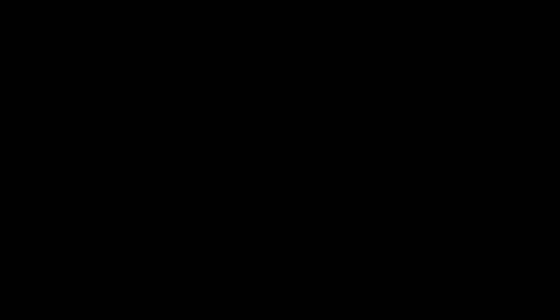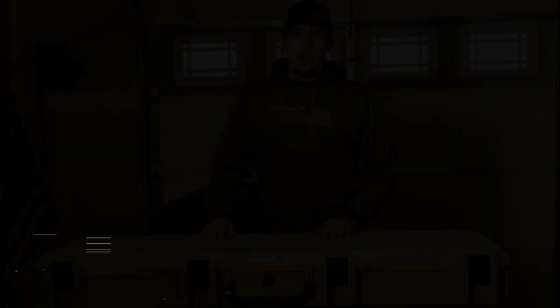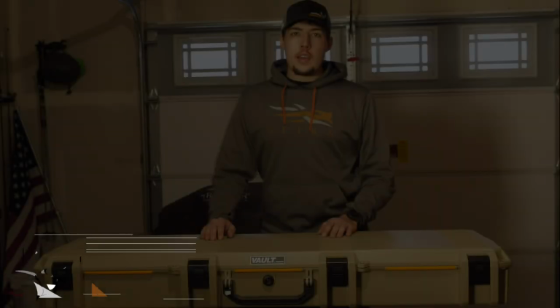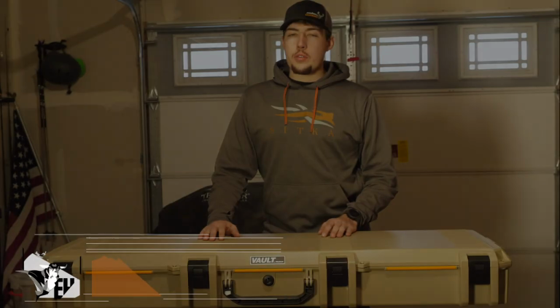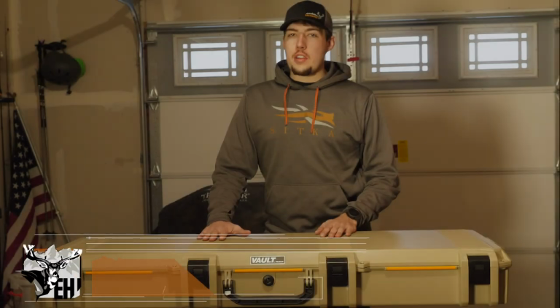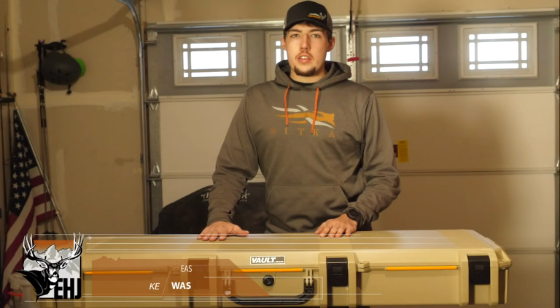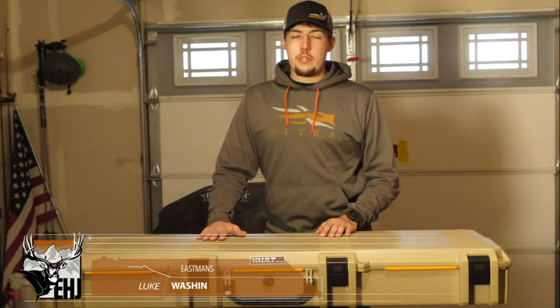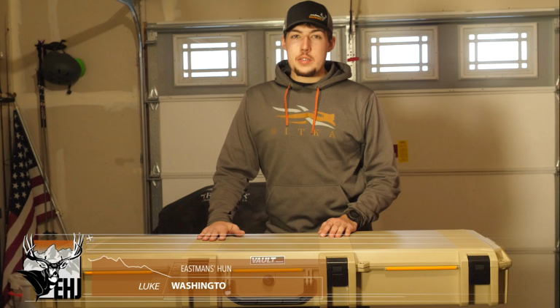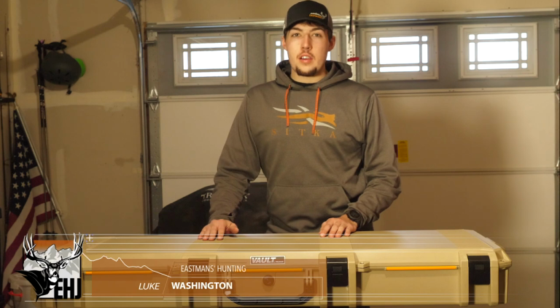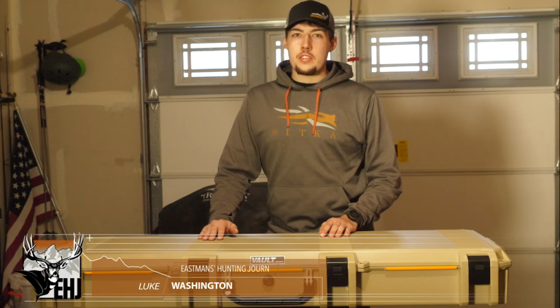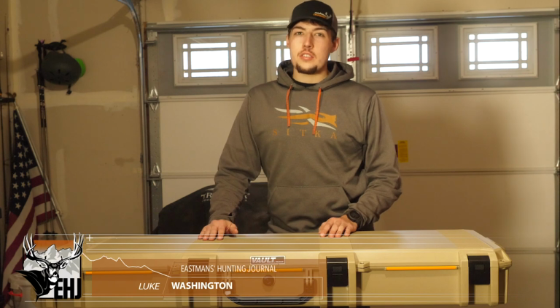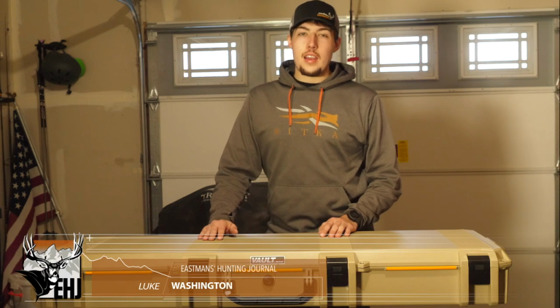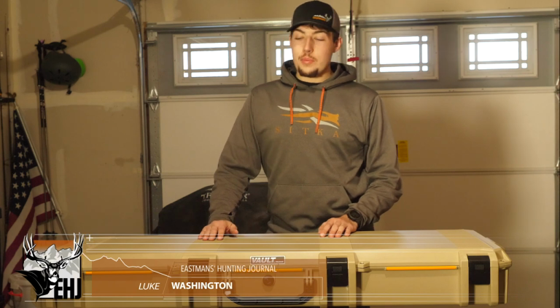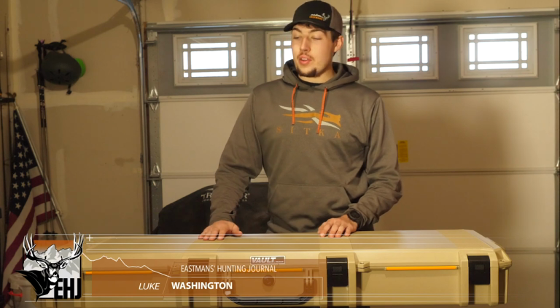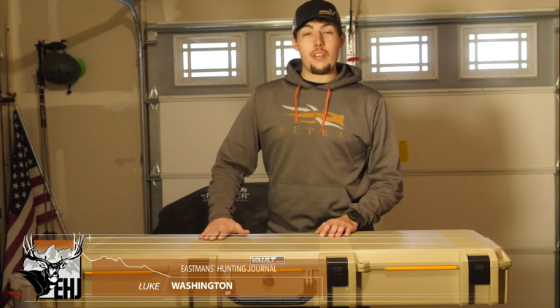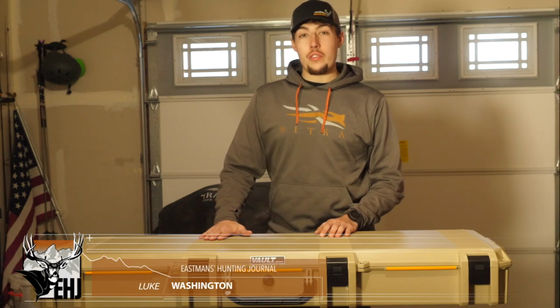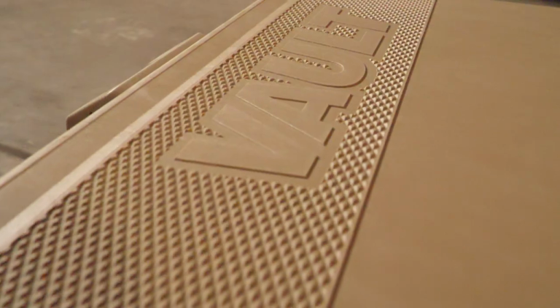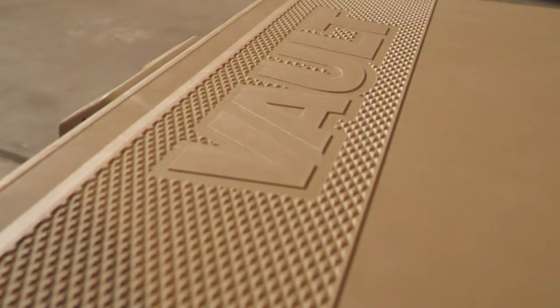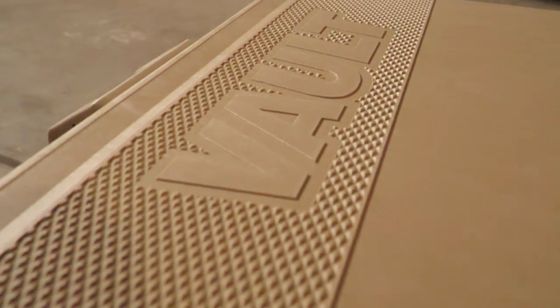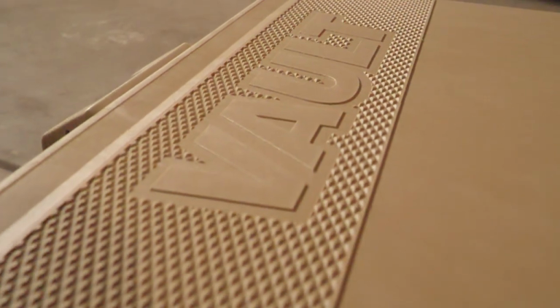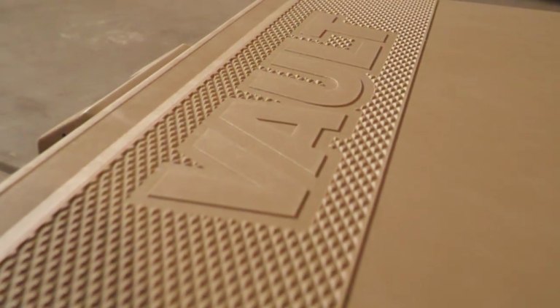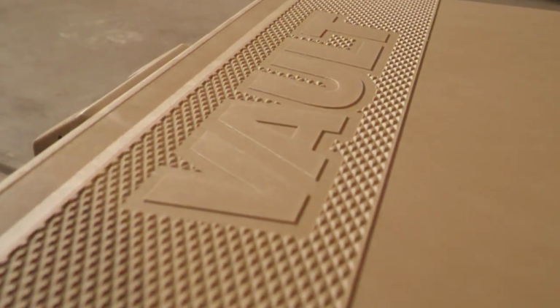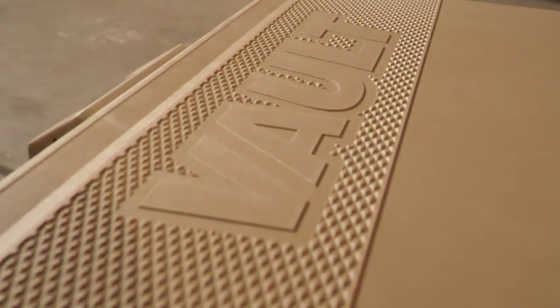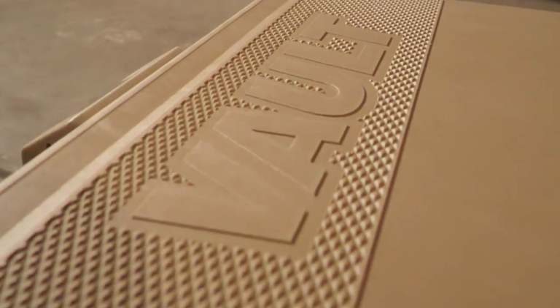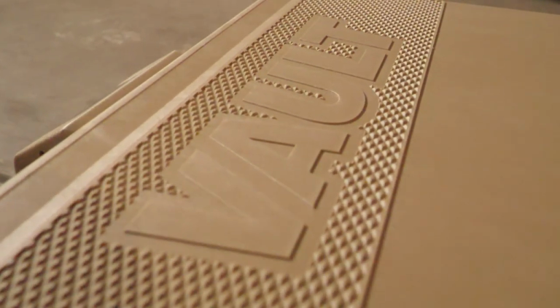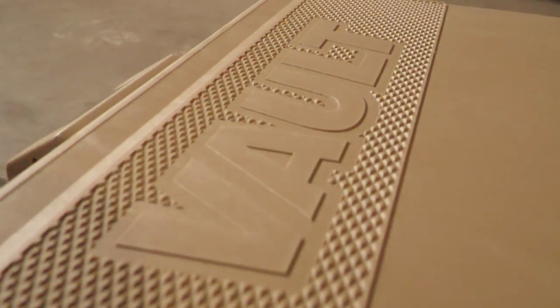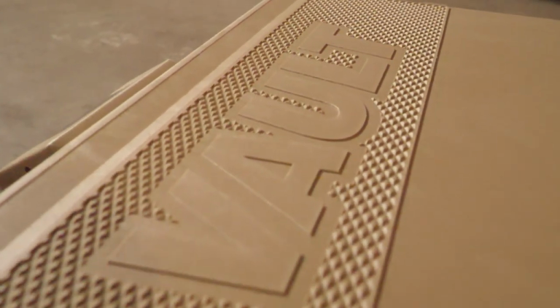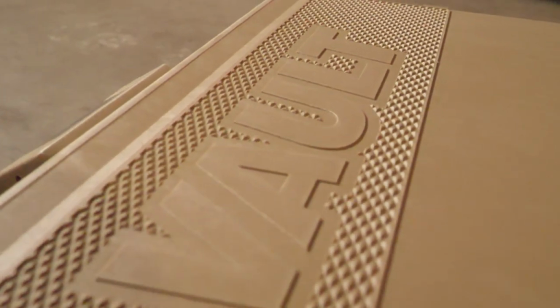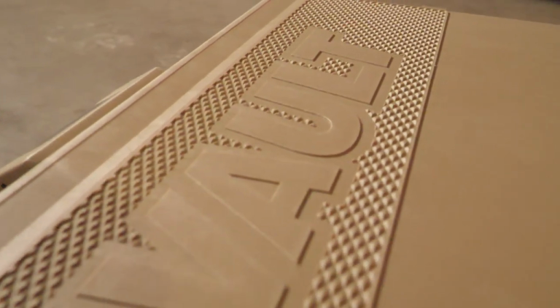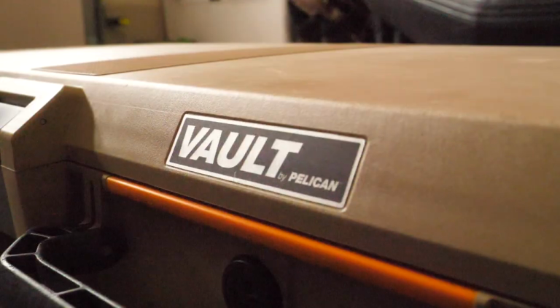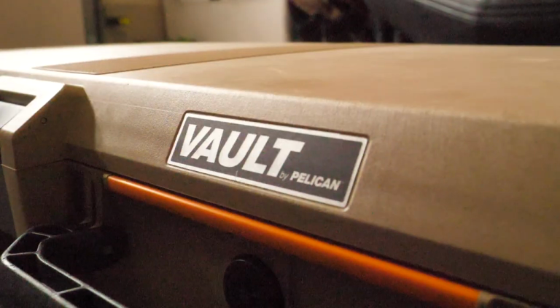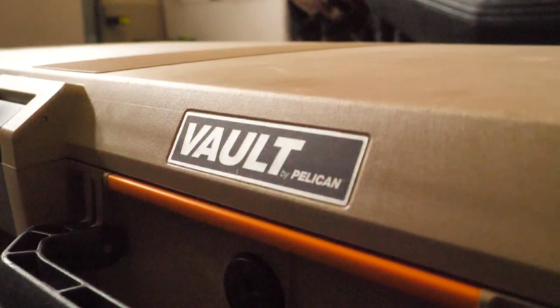Hey guys, Luke Washington here with Eastman's Hunting Journal today to bring you a review and test on the Pelican Vault V800 double rifle case.